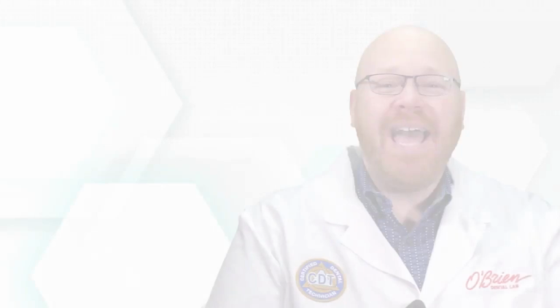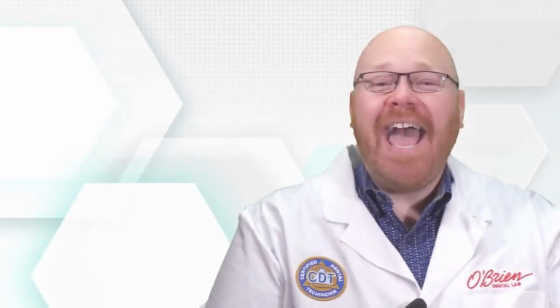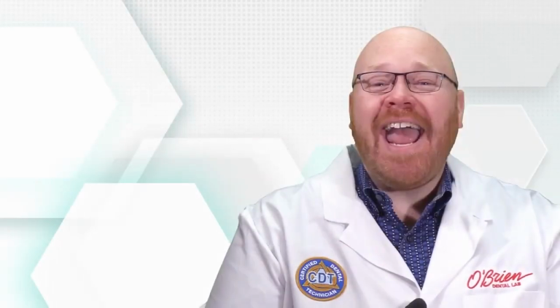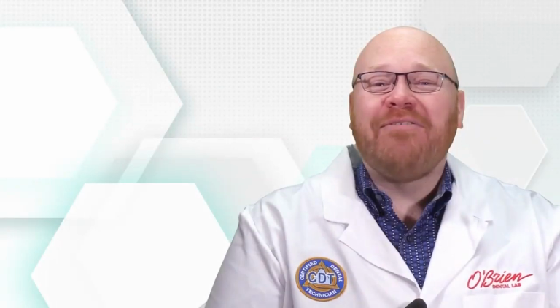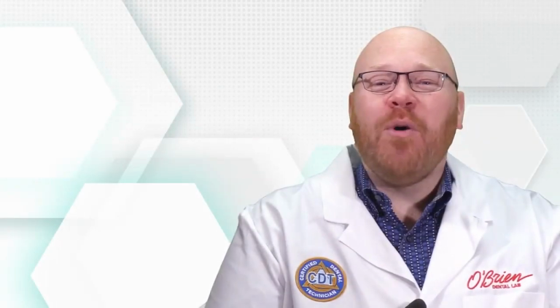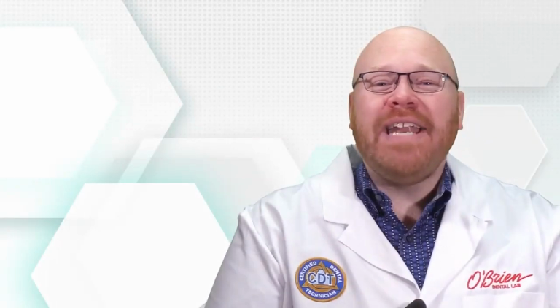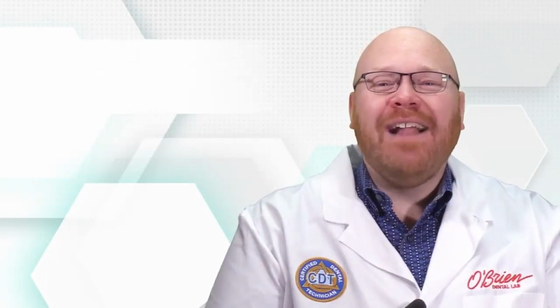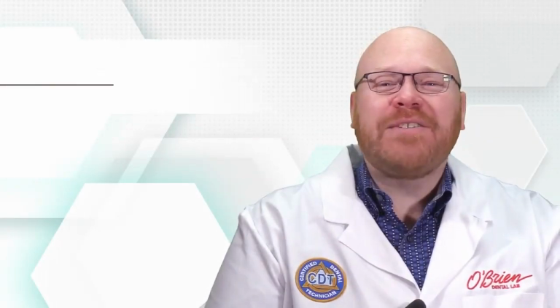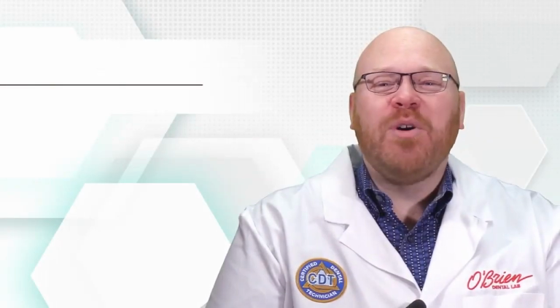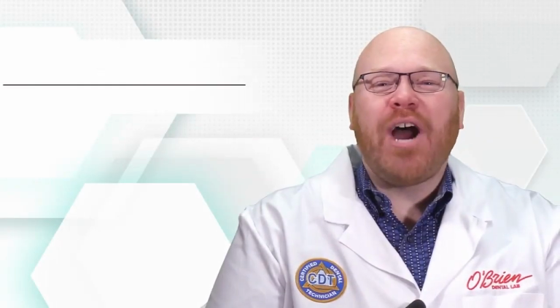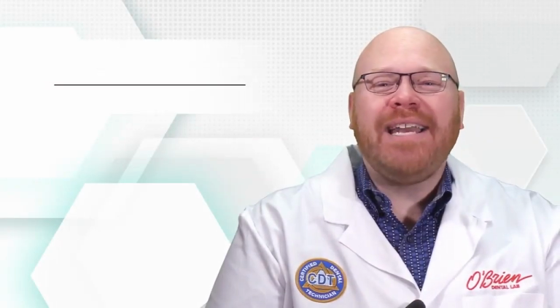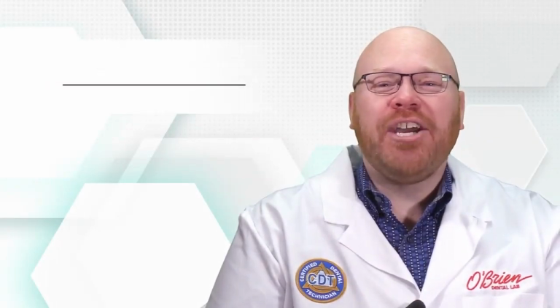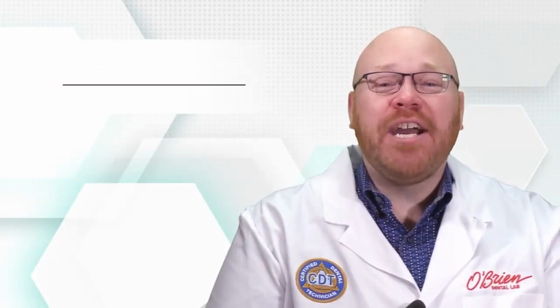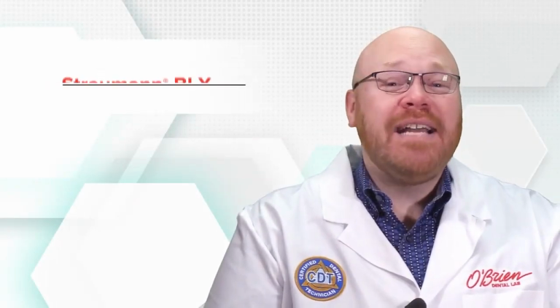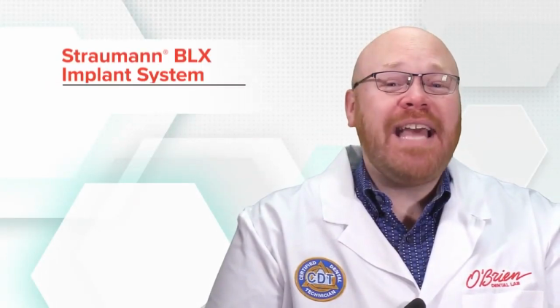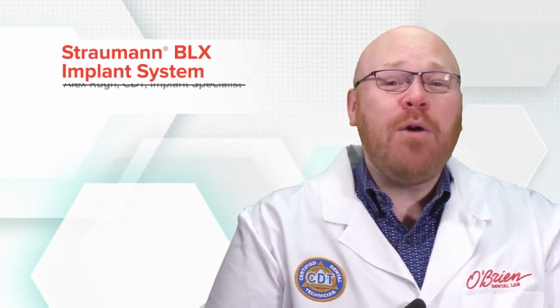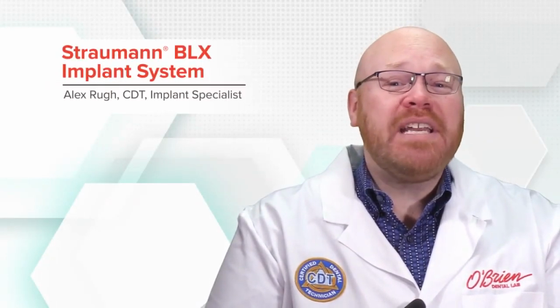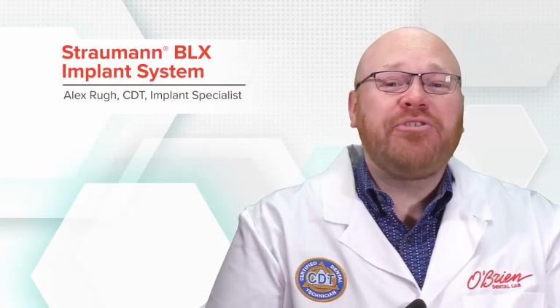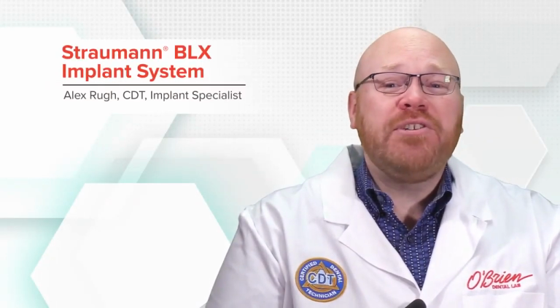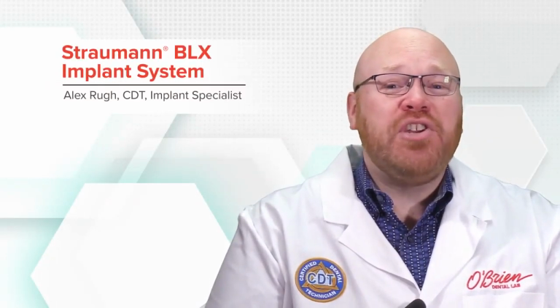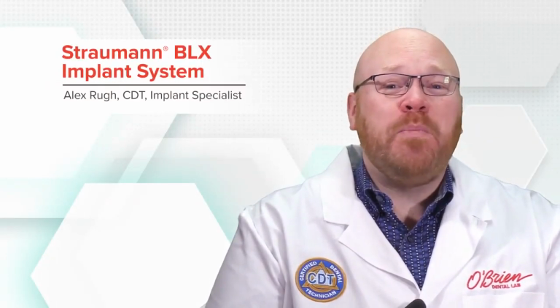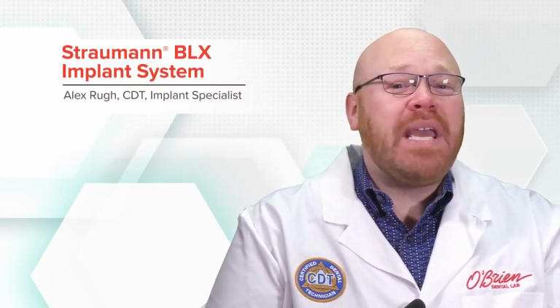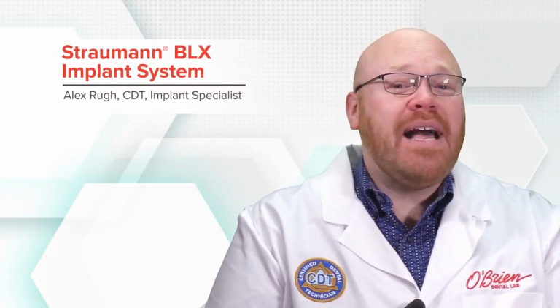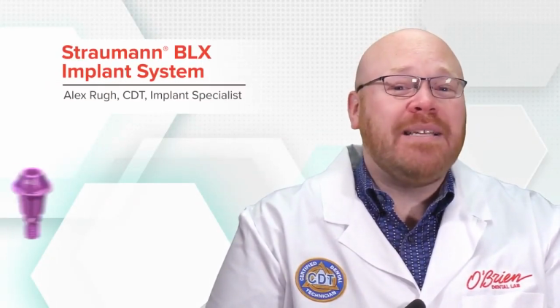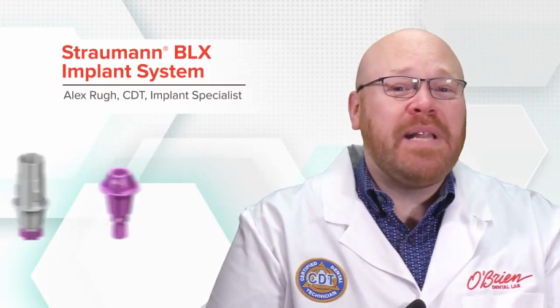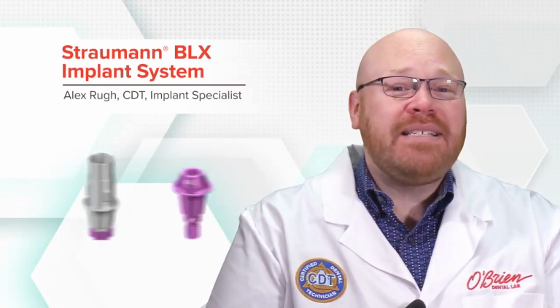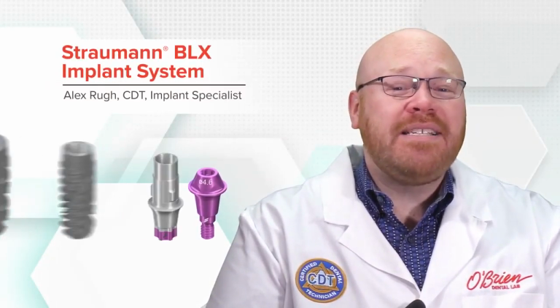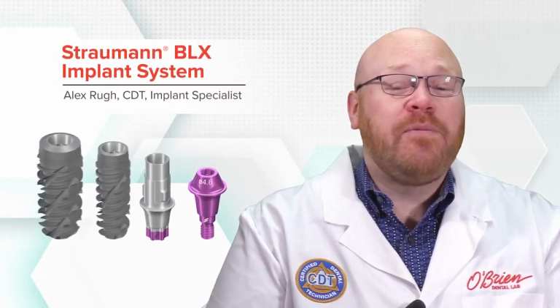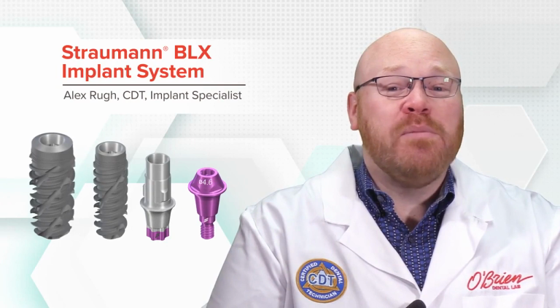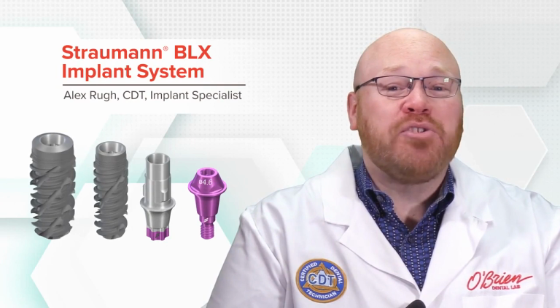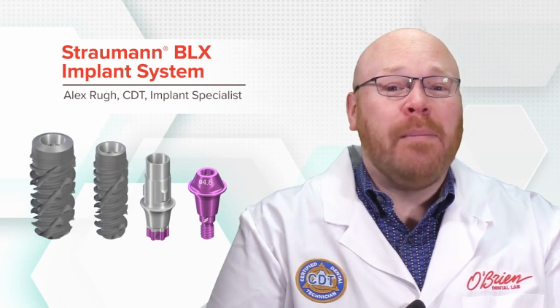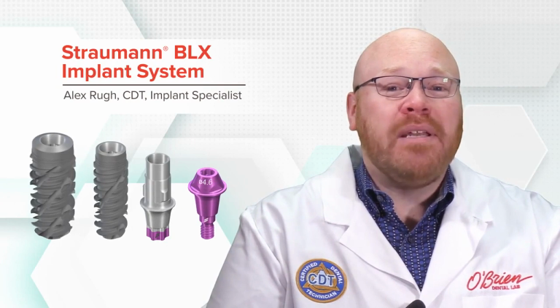Hey everyone, Alex from O'Brien here. Today I want to introduce the new BLX Implant System from Straumann.